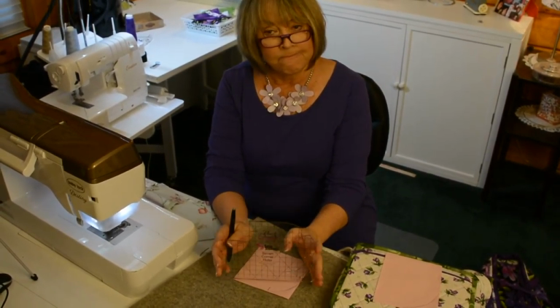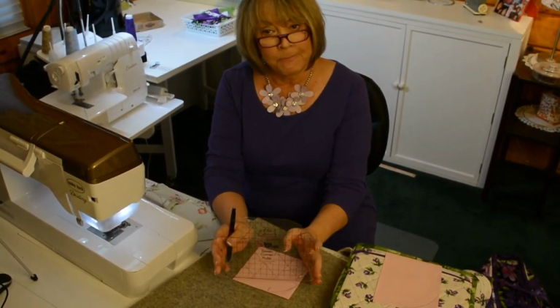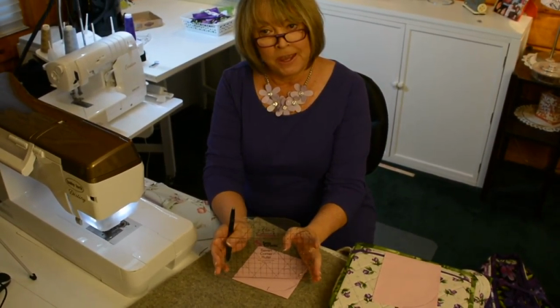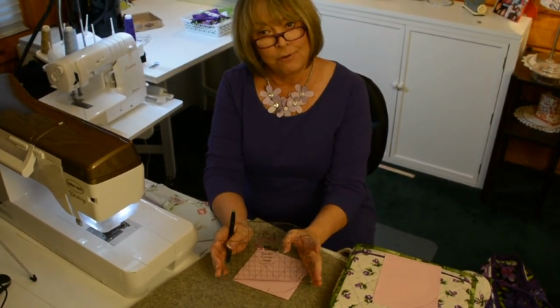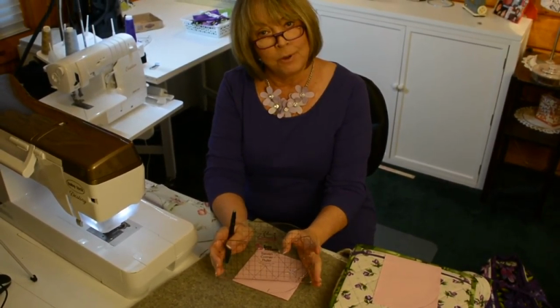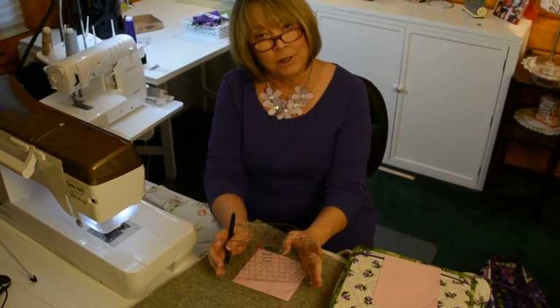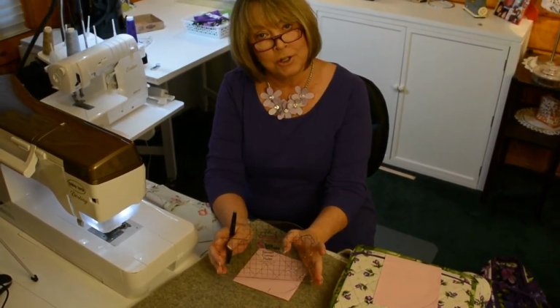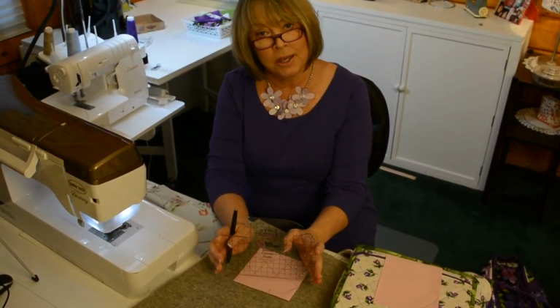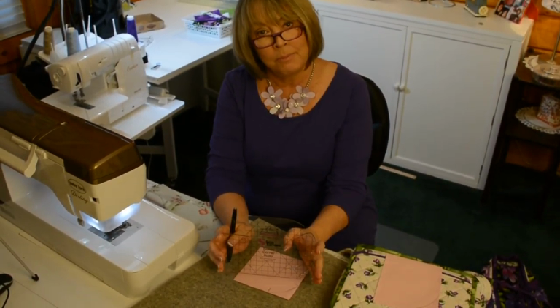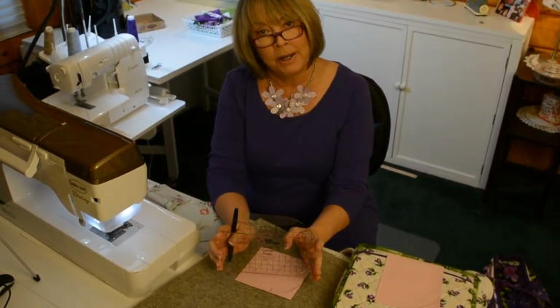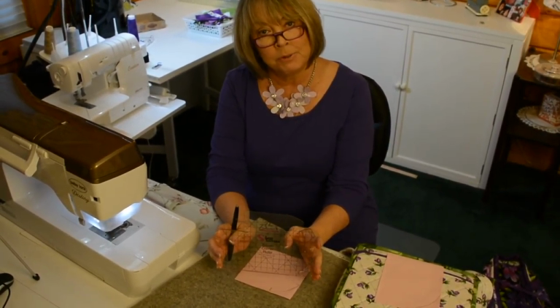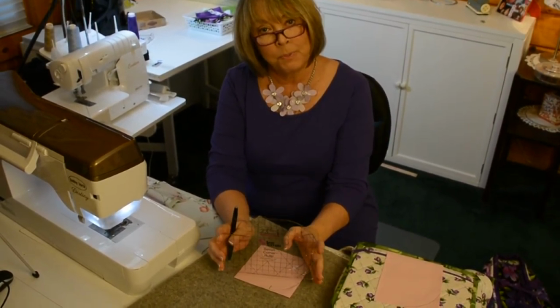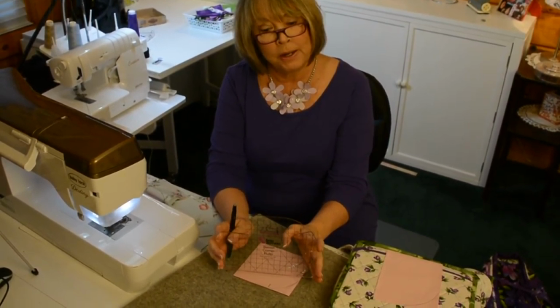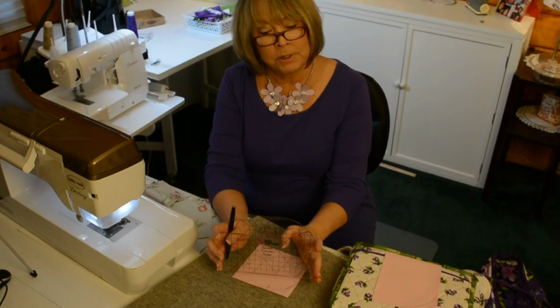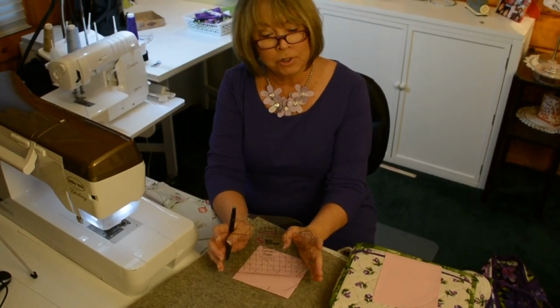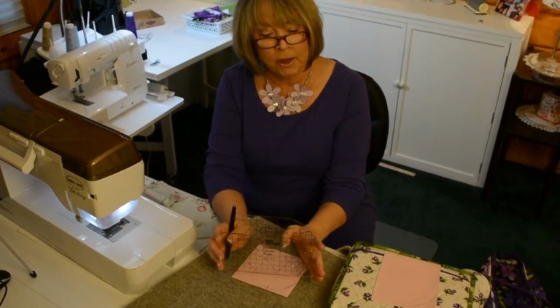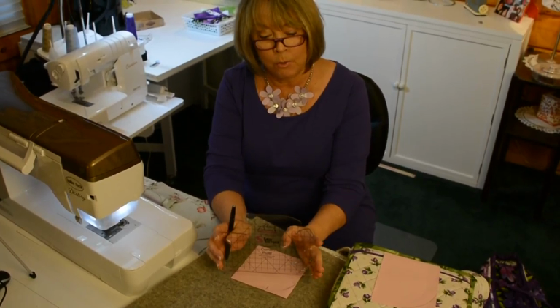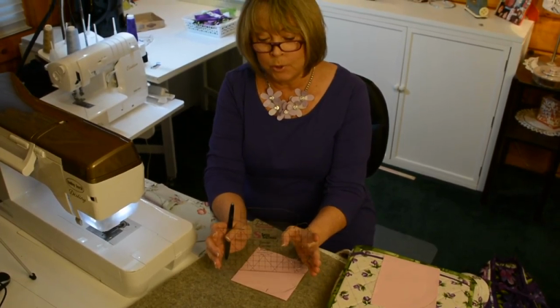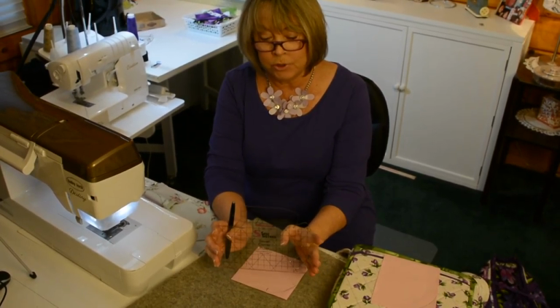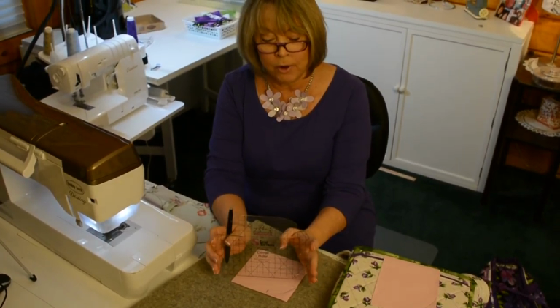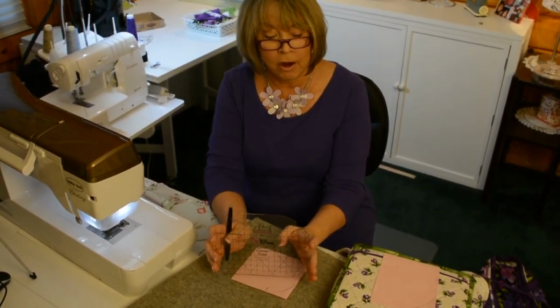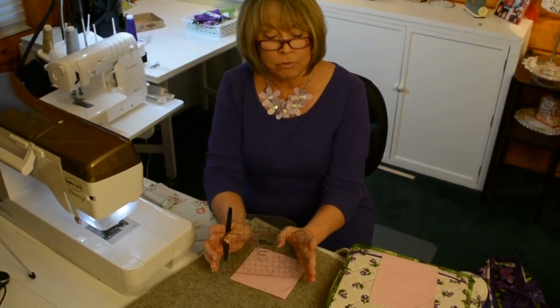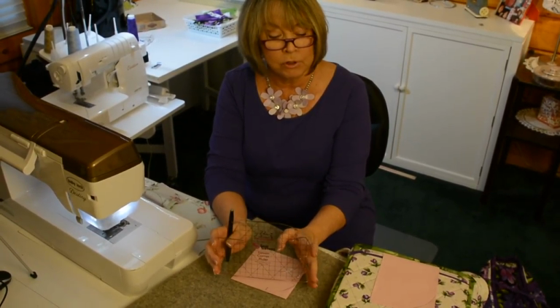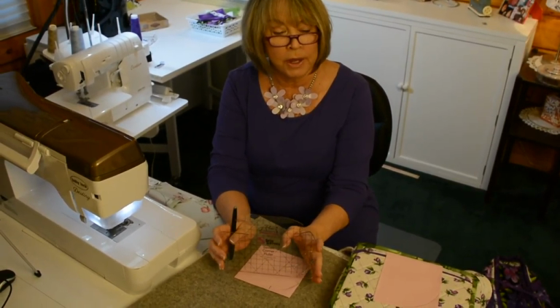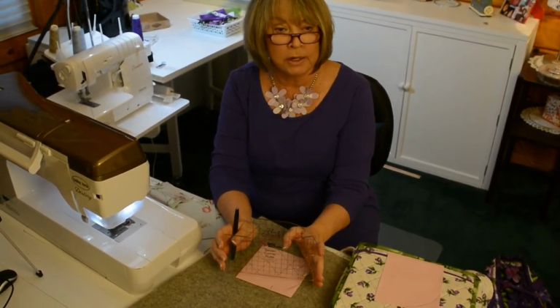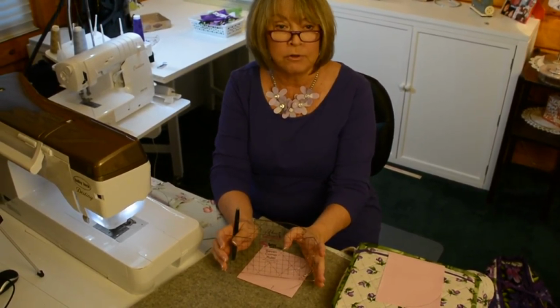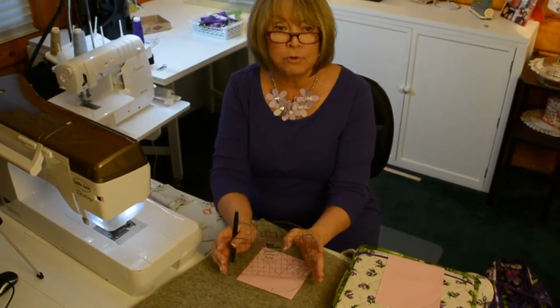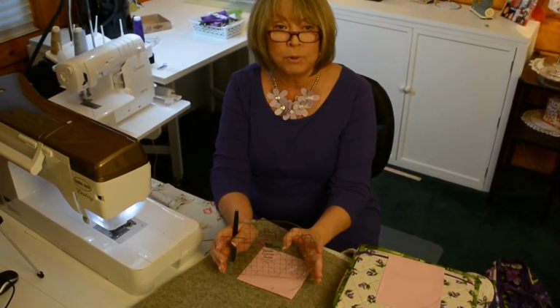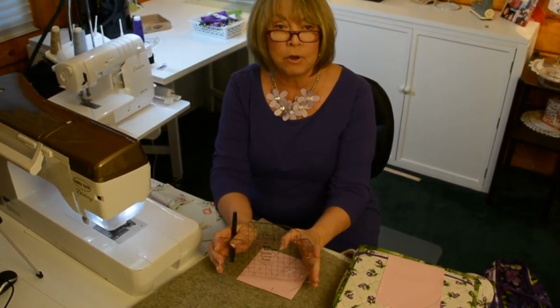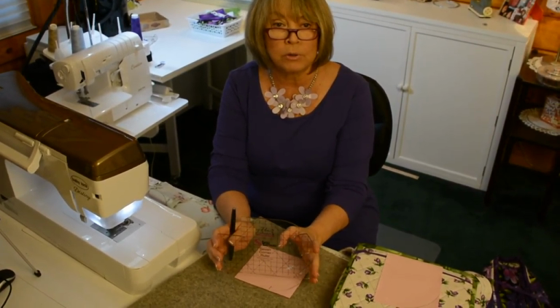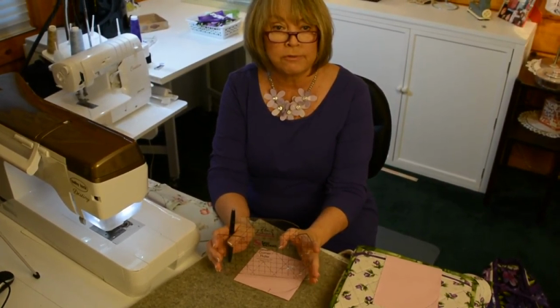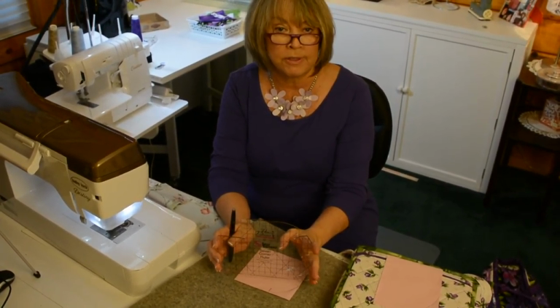Thank you very much. Again, my name is Betty Mitchell. I hope you enjoy our ruler and our new book, Hold Everything.